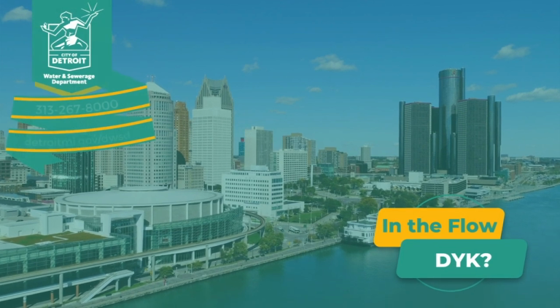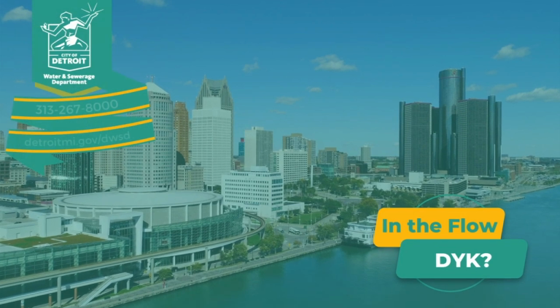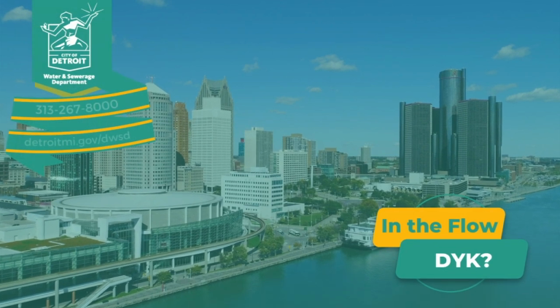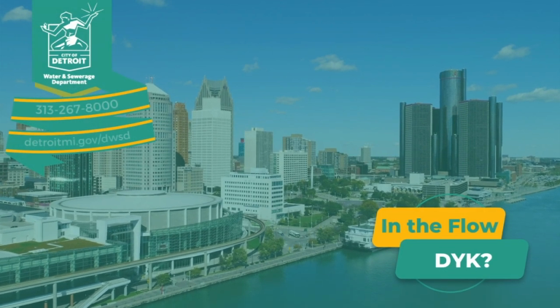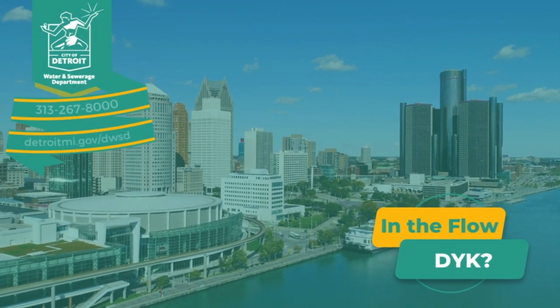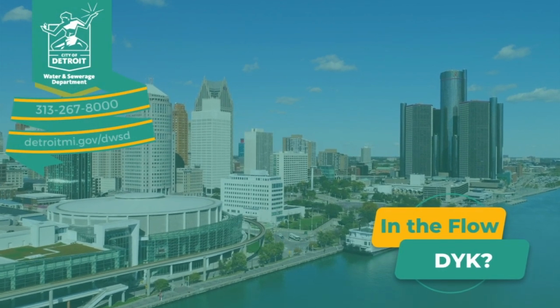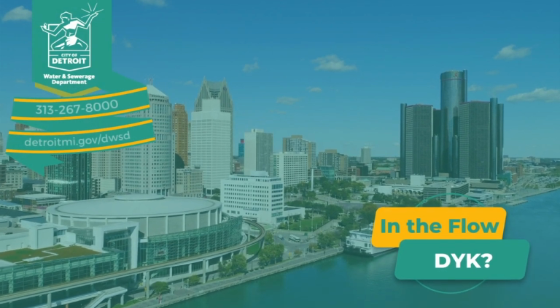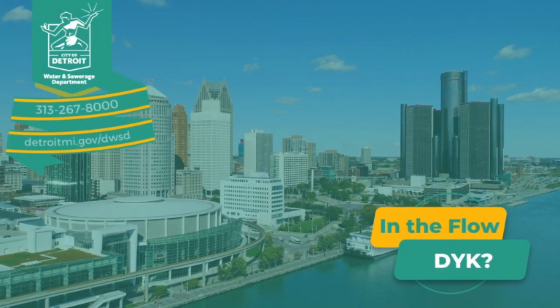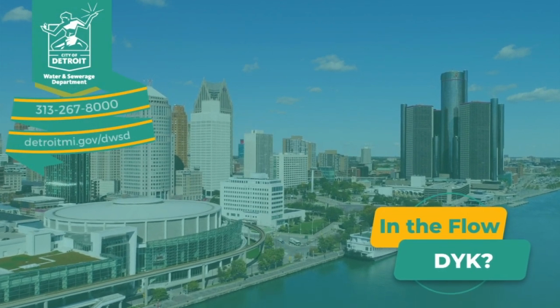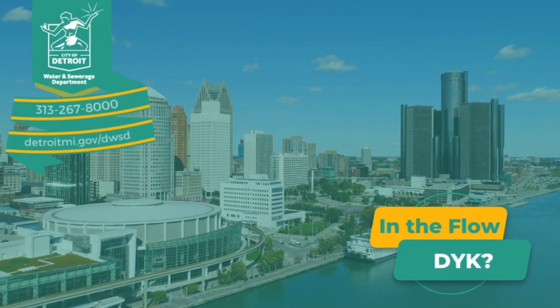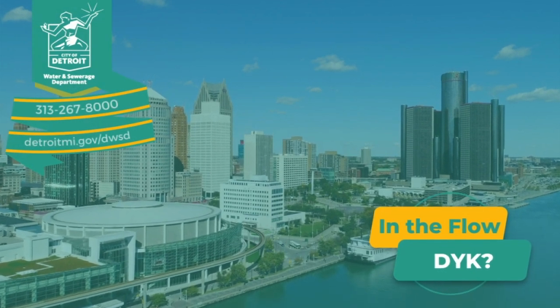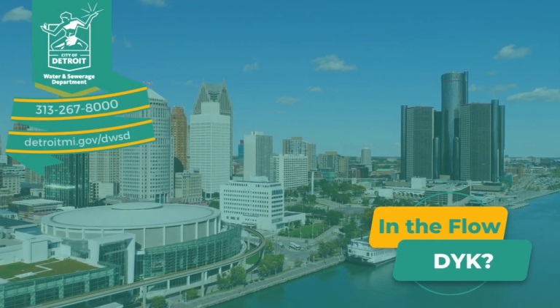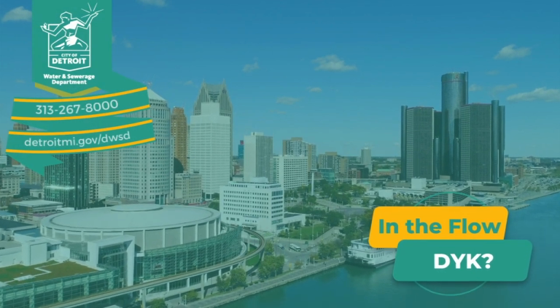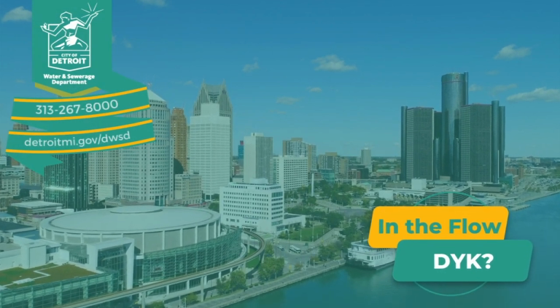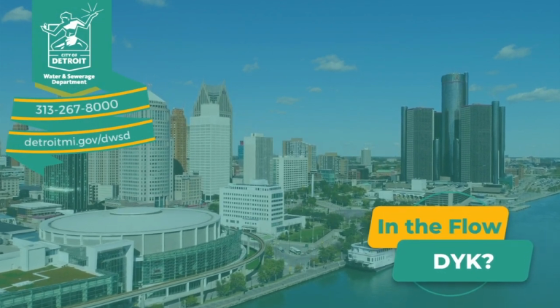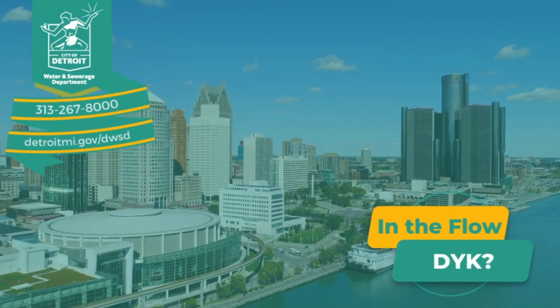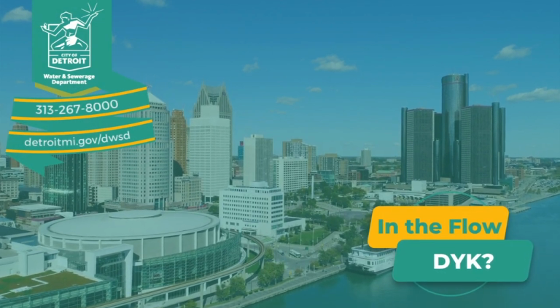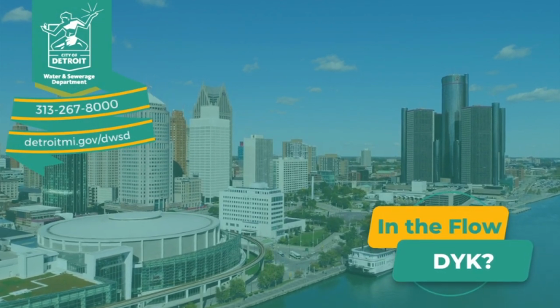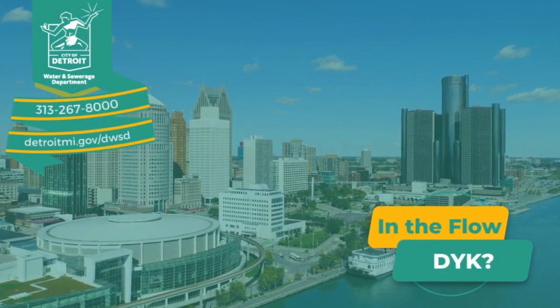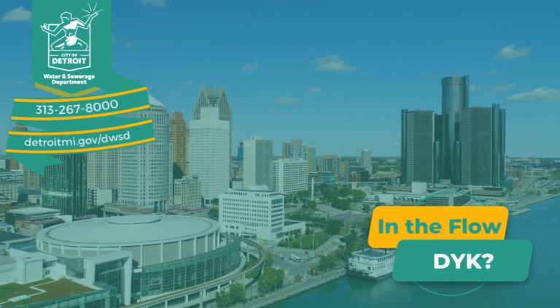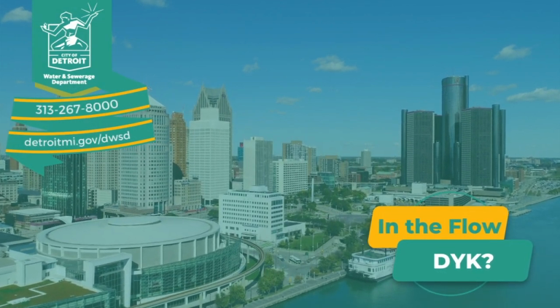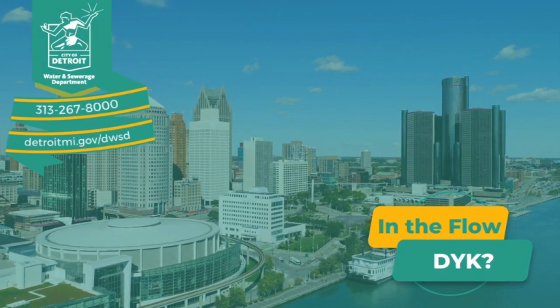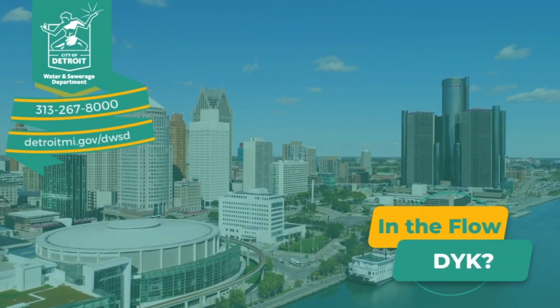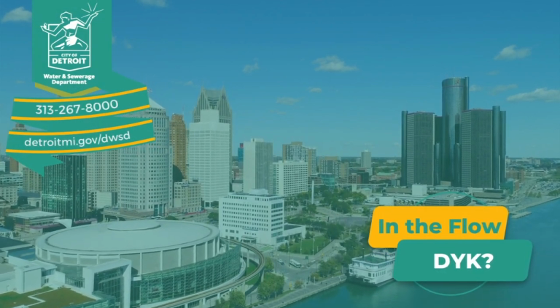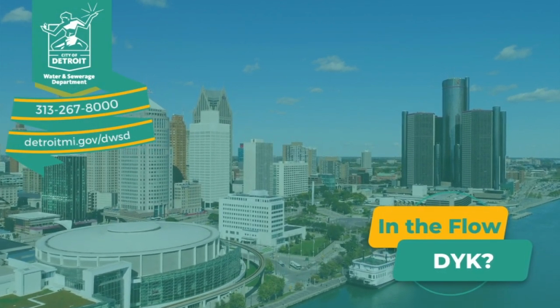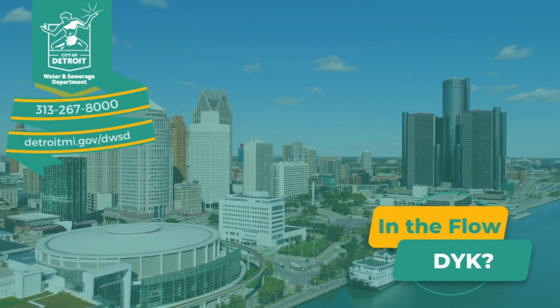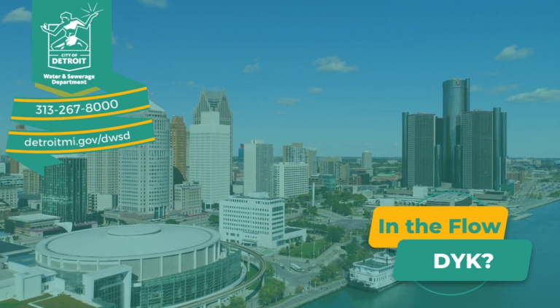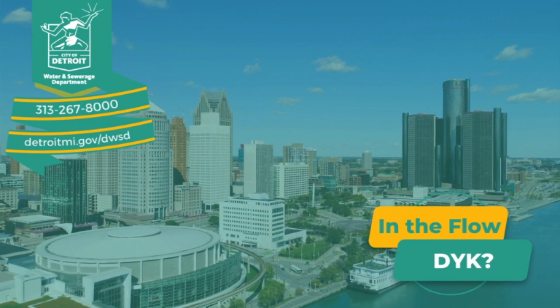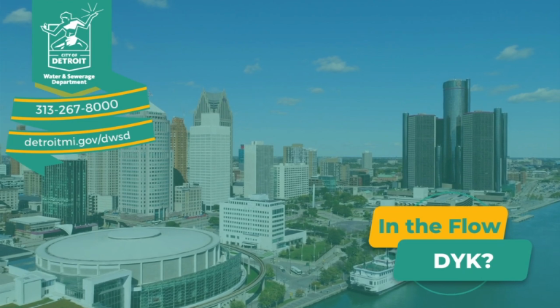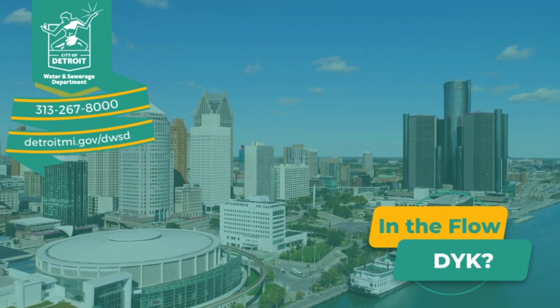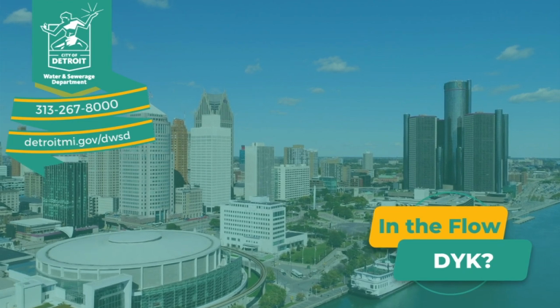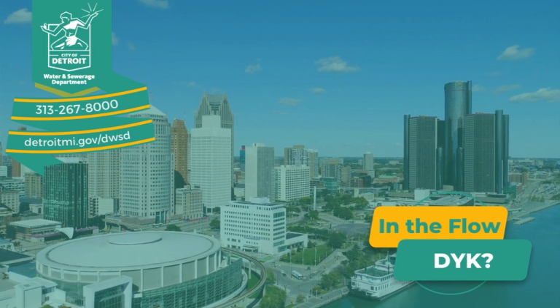This is Matt Phillips, Chief of Staff and Chief Customer Service Officer for DWSD. This is In the Flow, Did You Know?